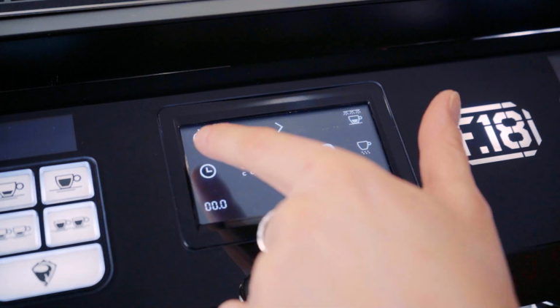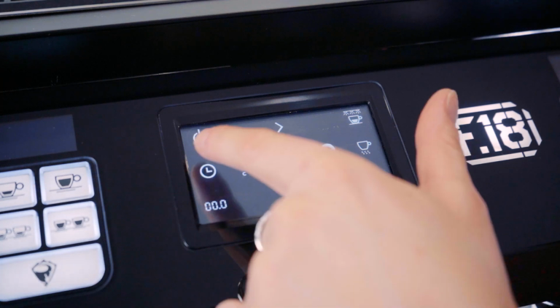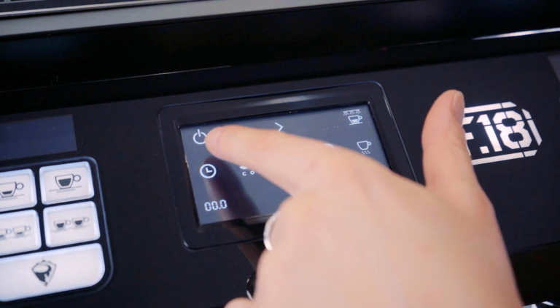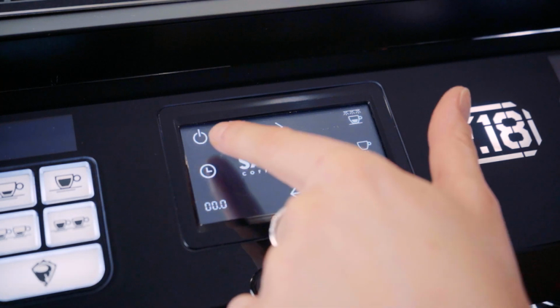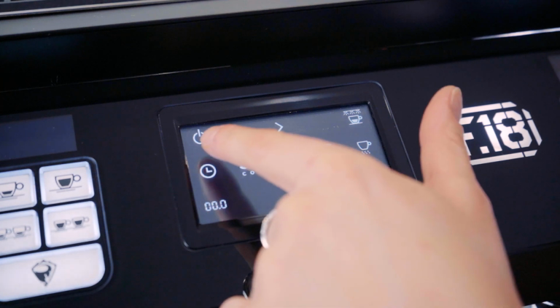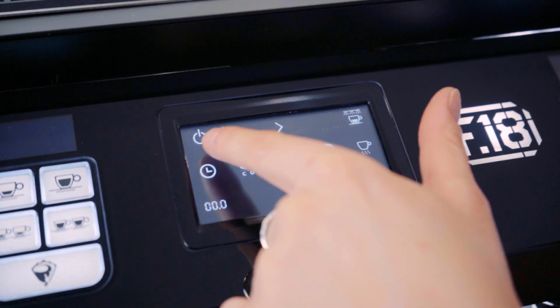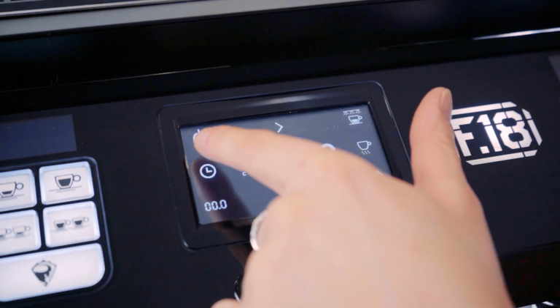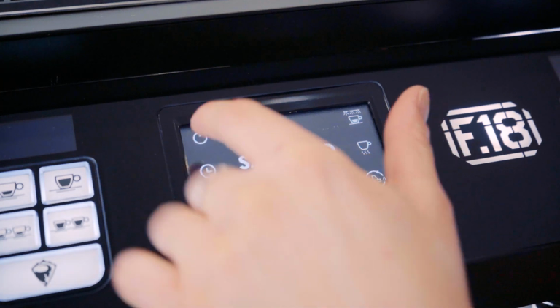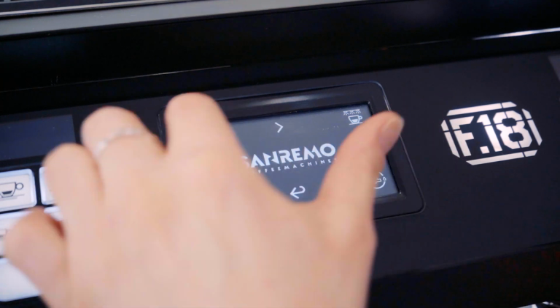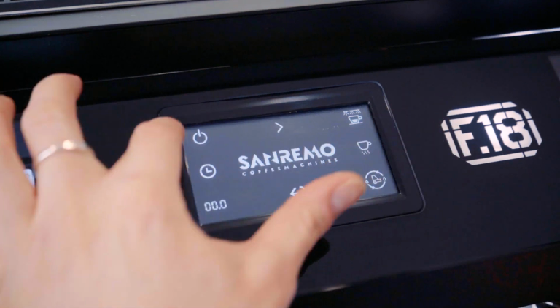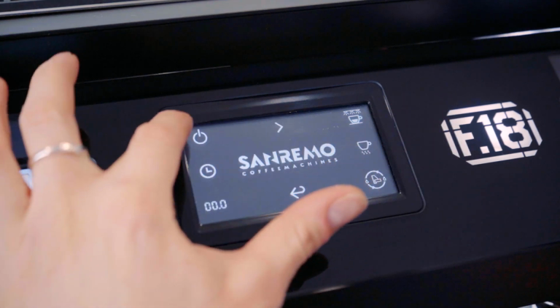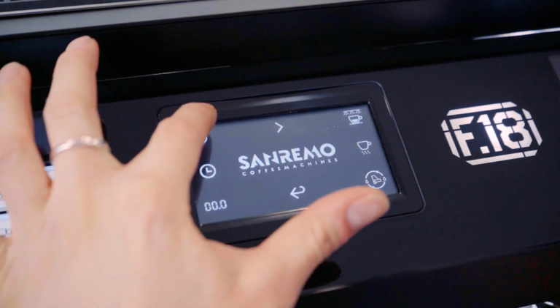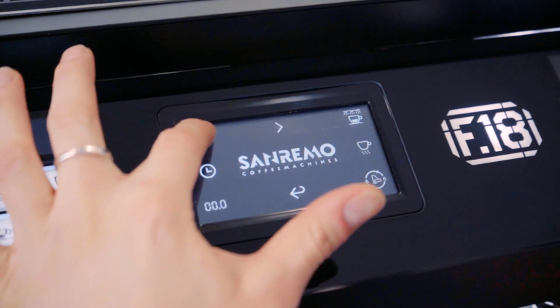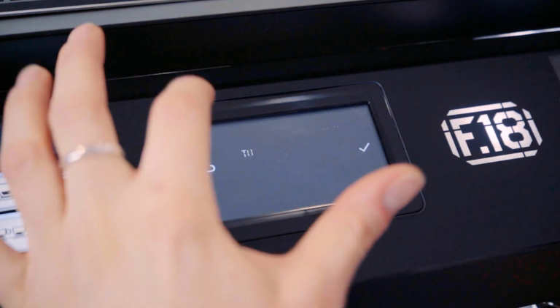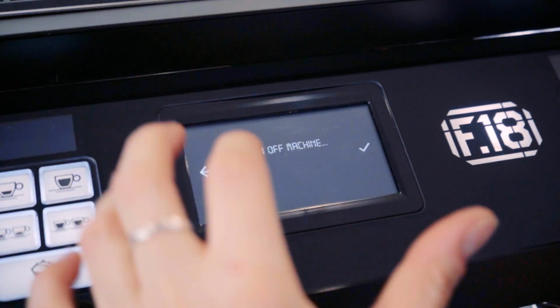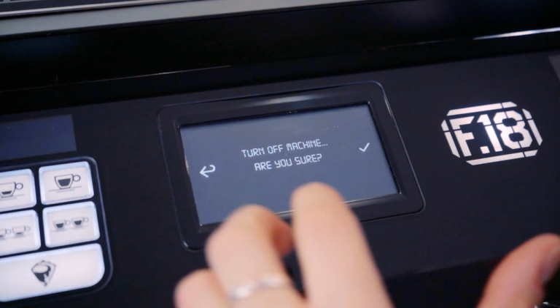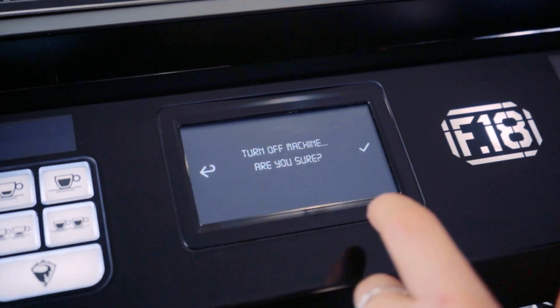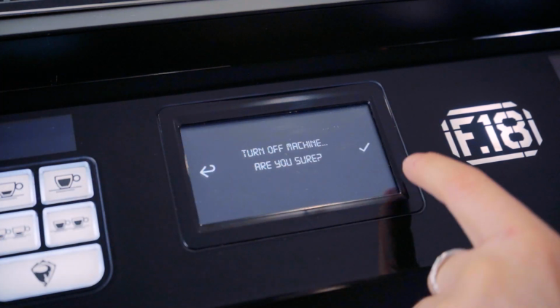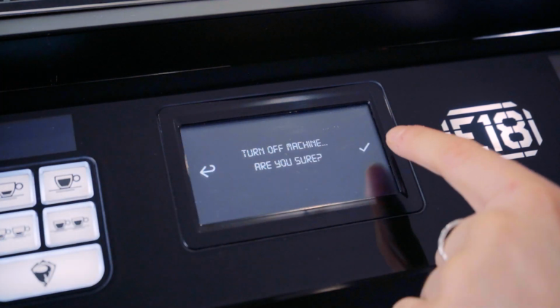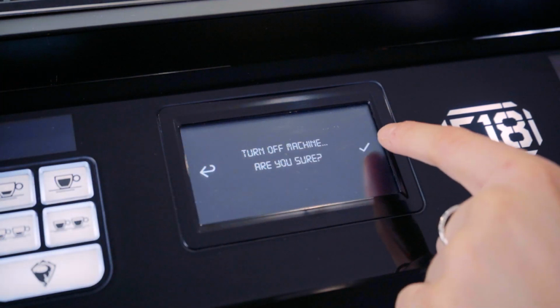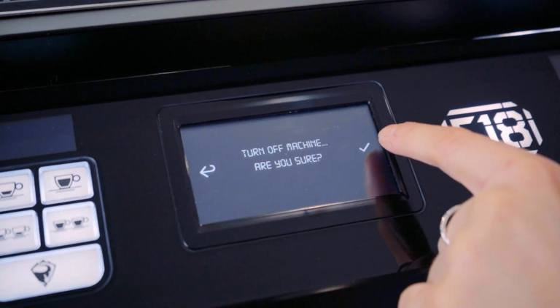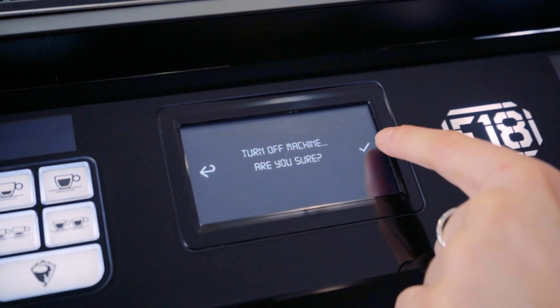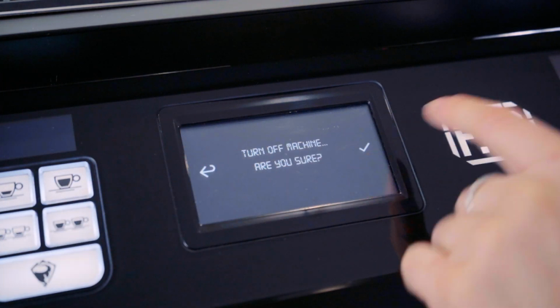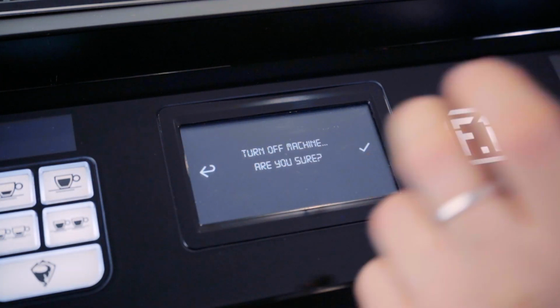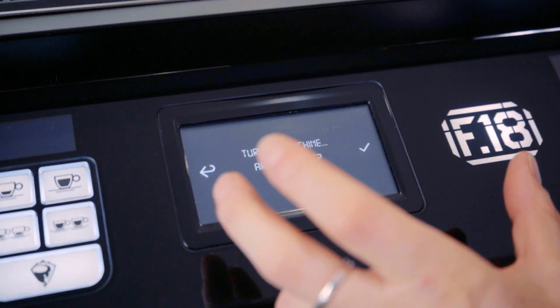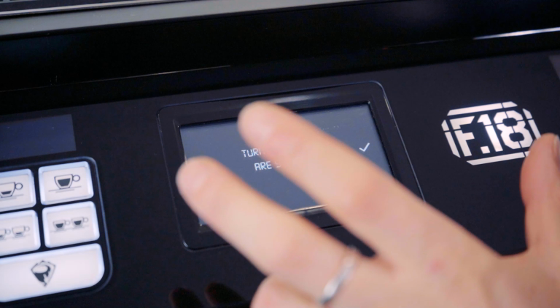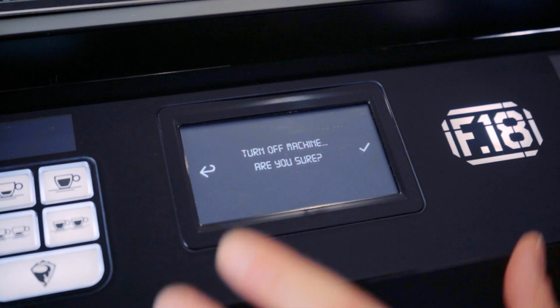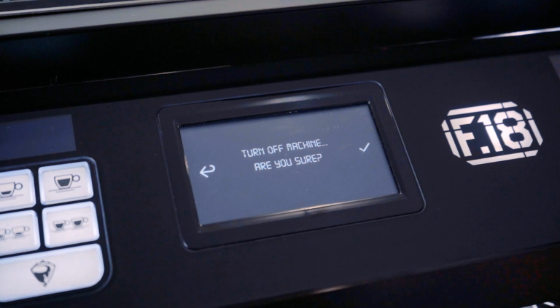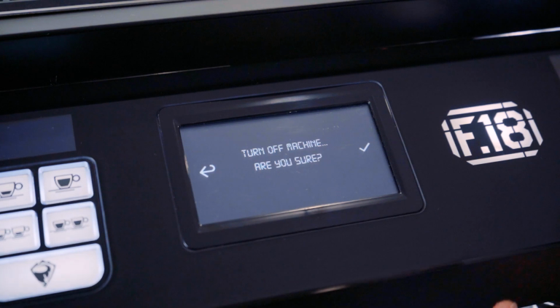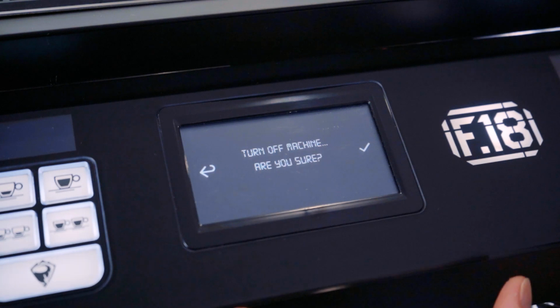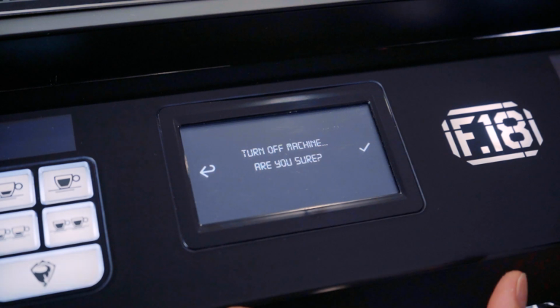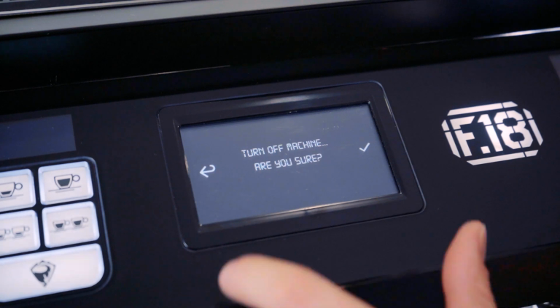At the top is just your power button, so if you select that and press yes, it will shut down your machine.